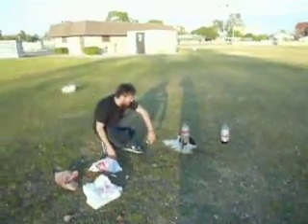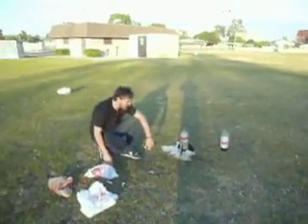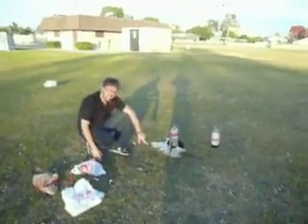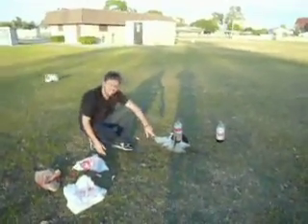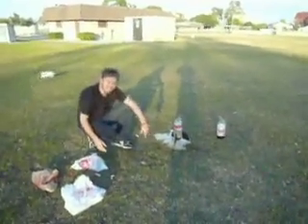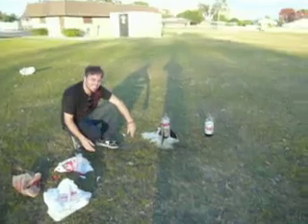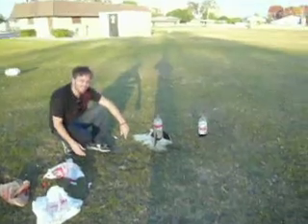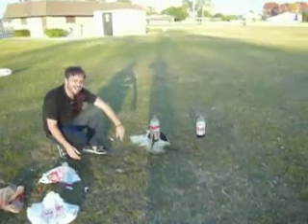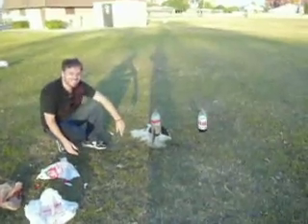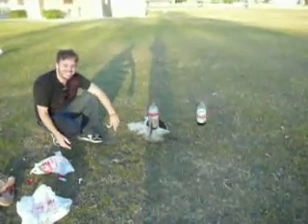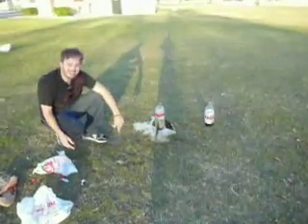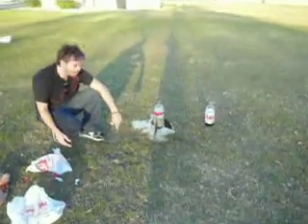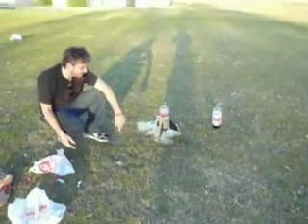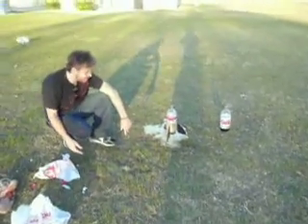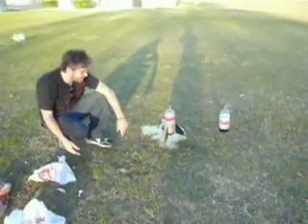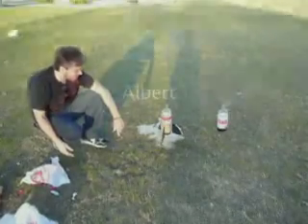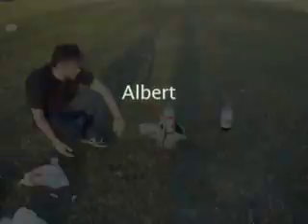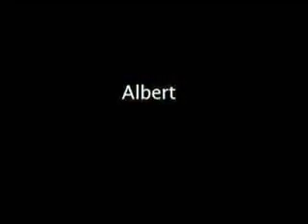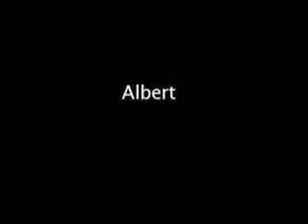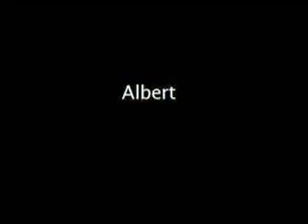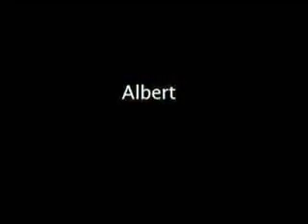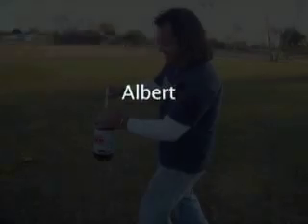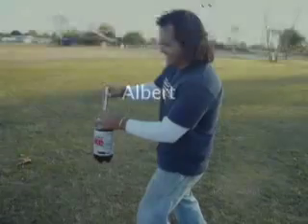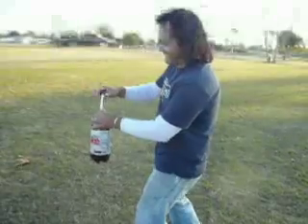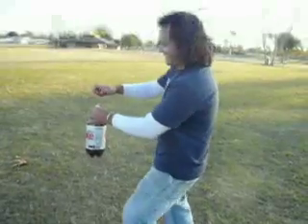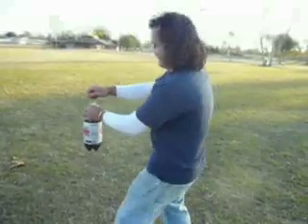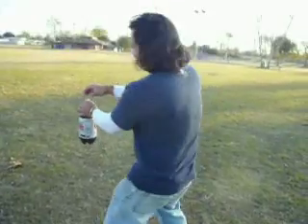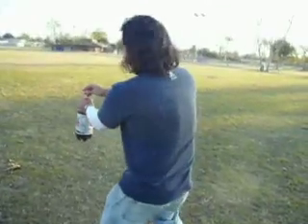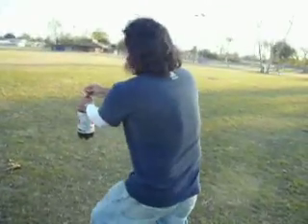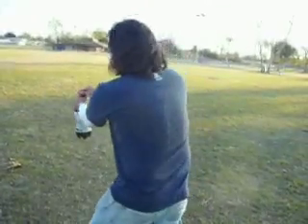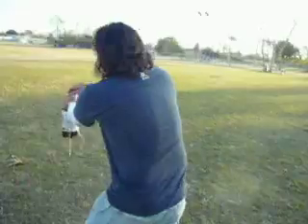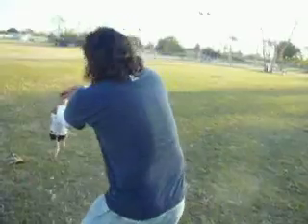As you can see, our rocket is not working very well. Okay, we're going to try again — whoa!